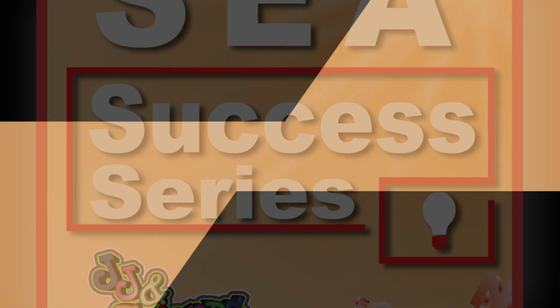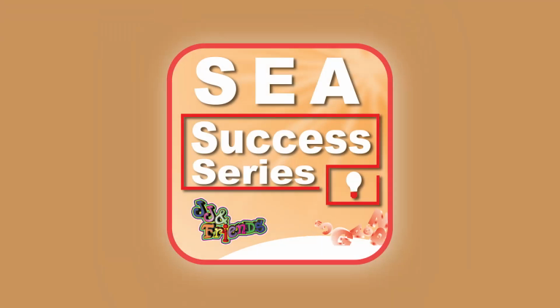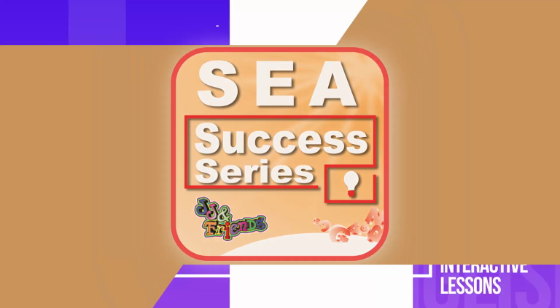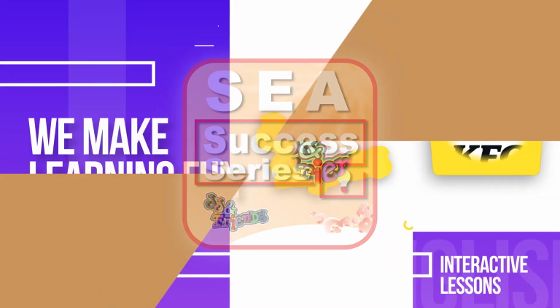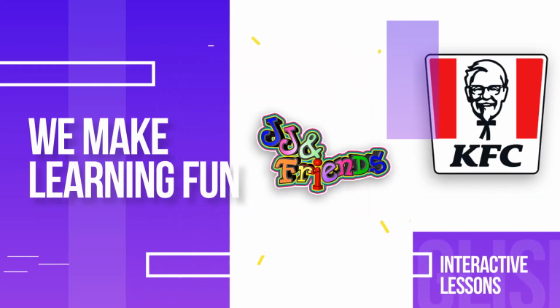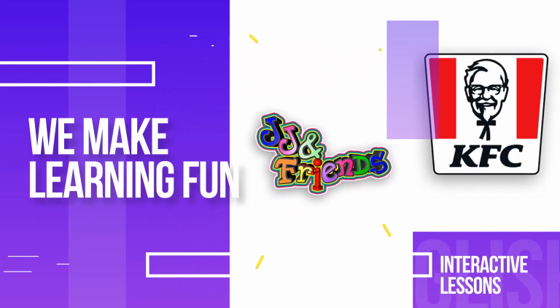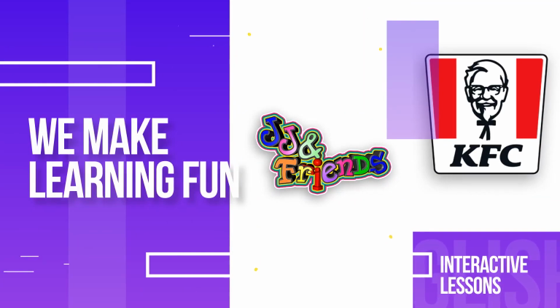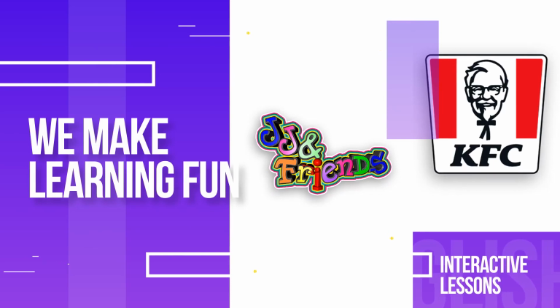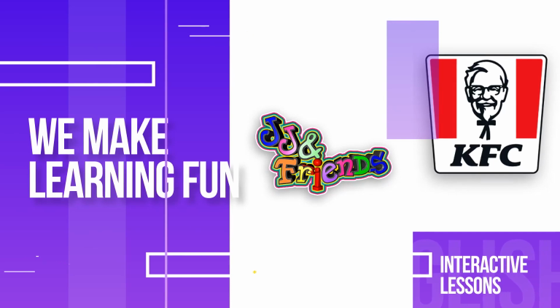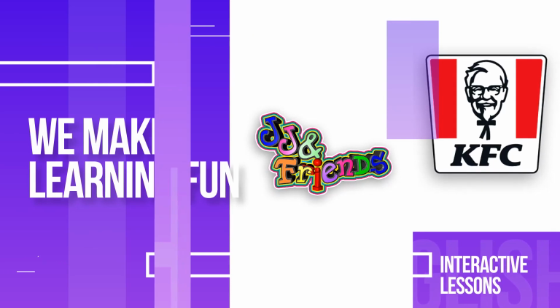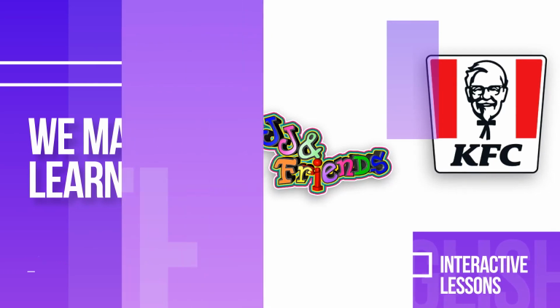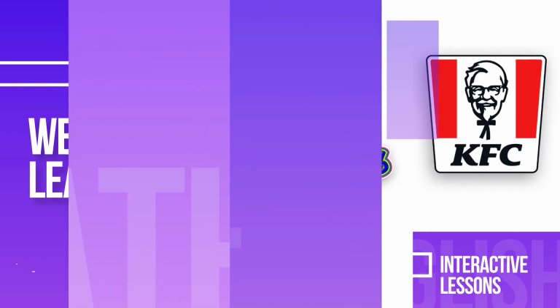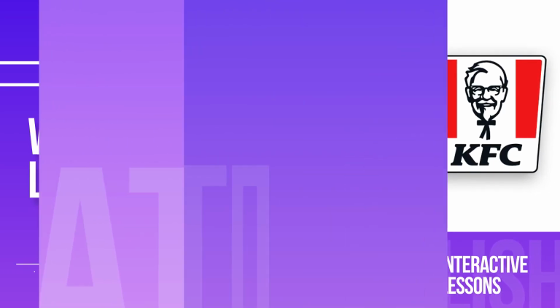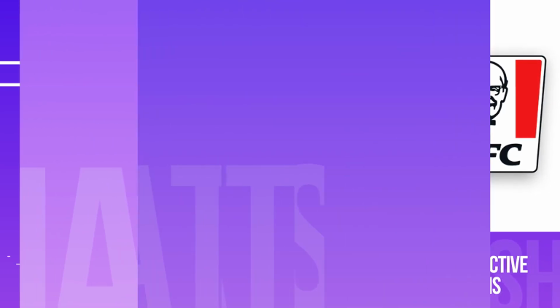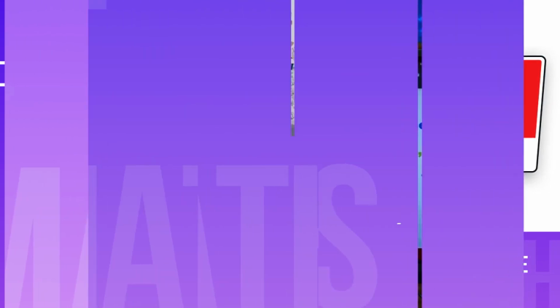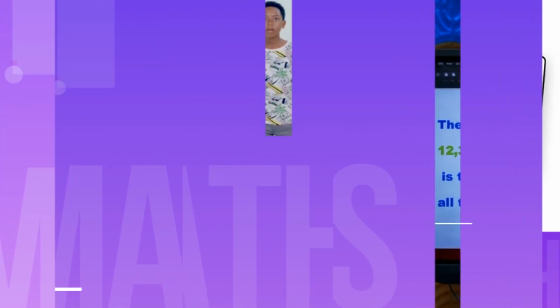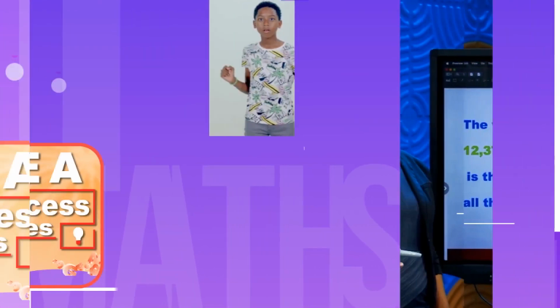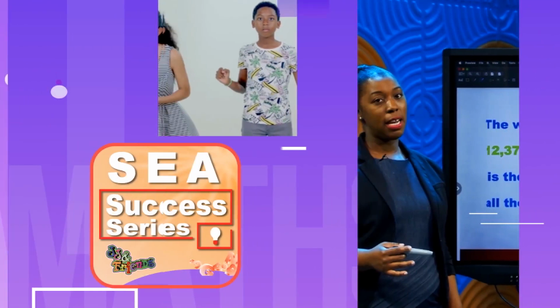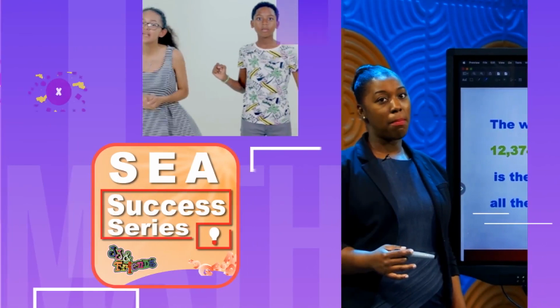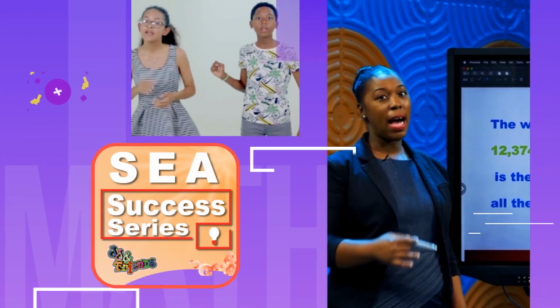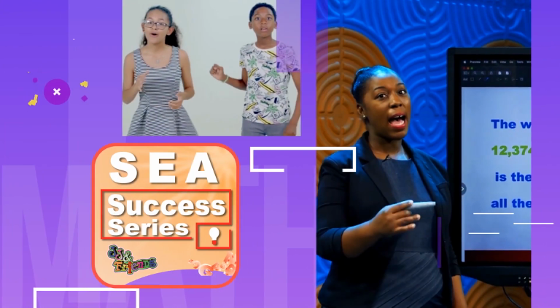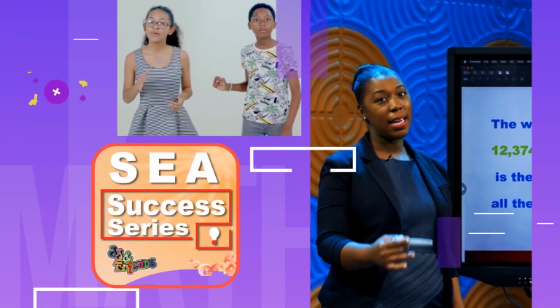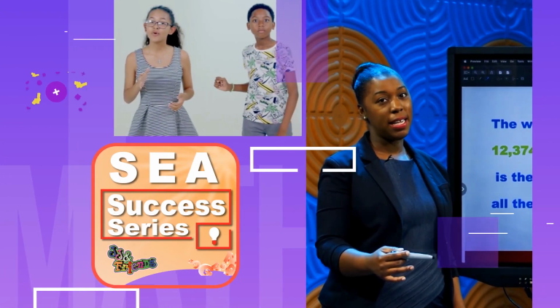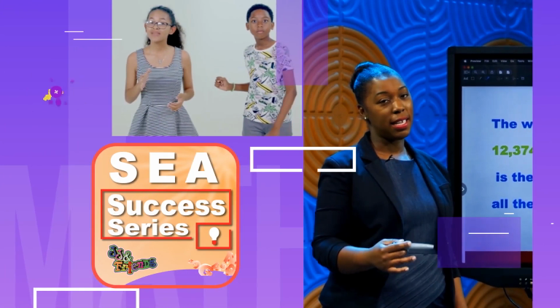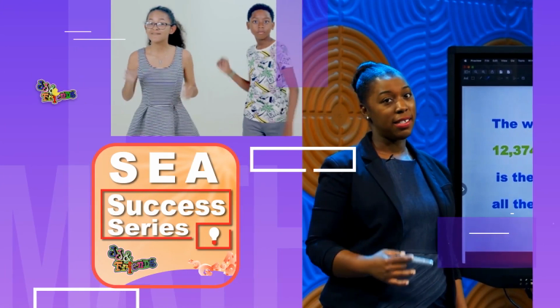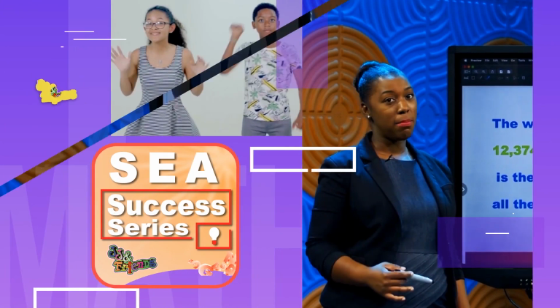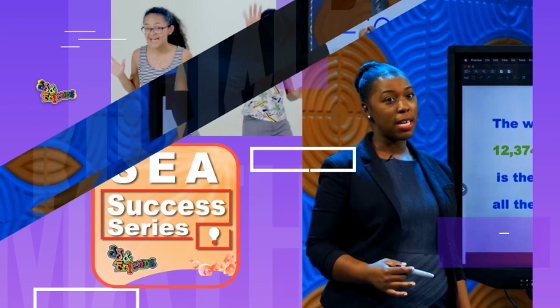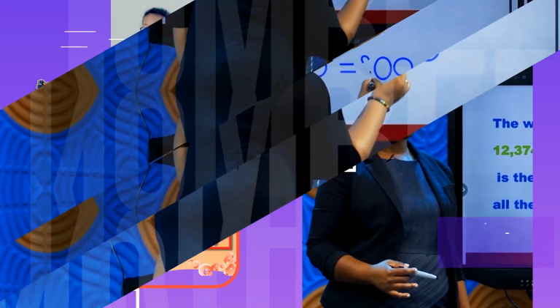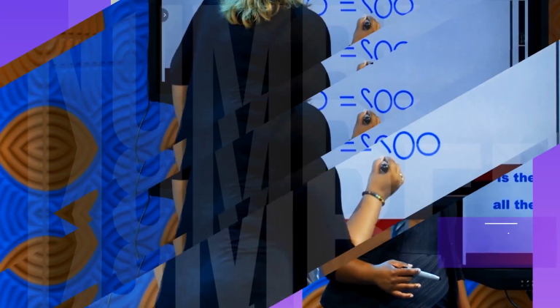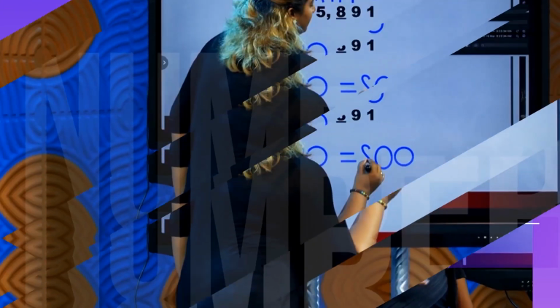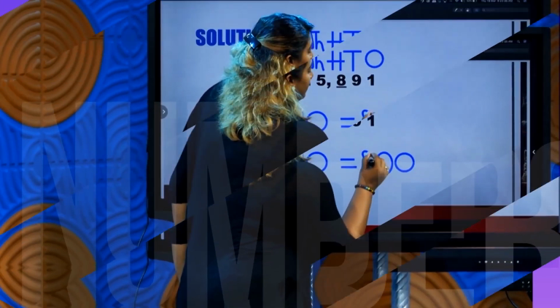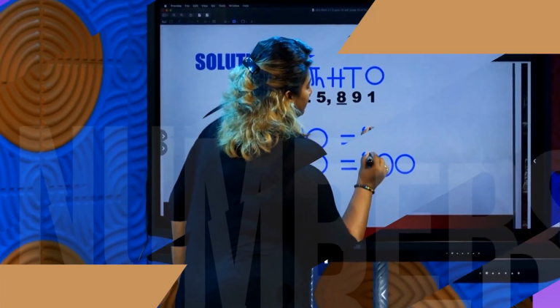Stay tuned — we'll be right back with the KFC and JJ and Friends SEA Success Series.